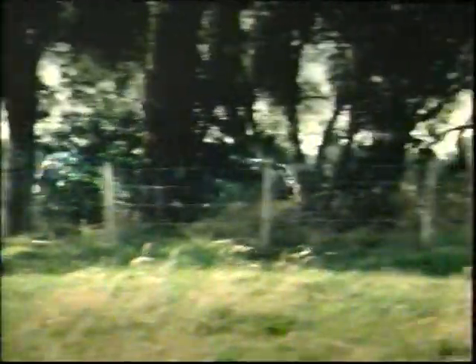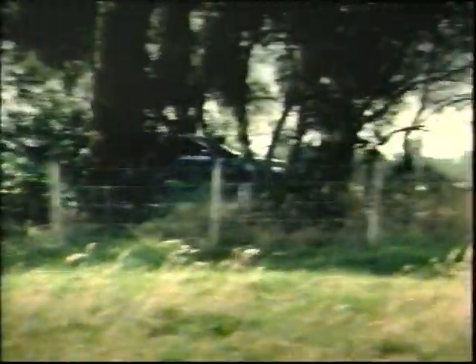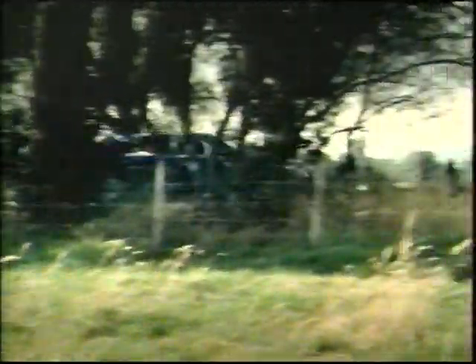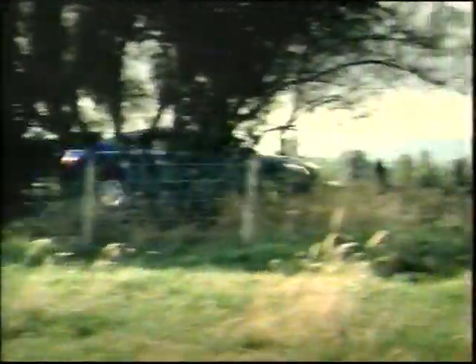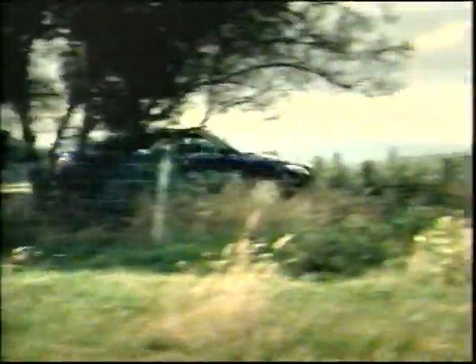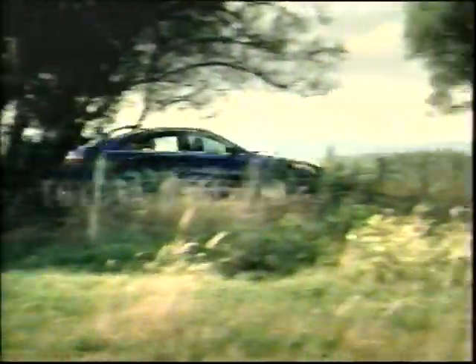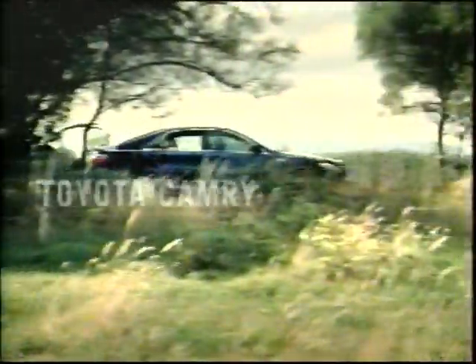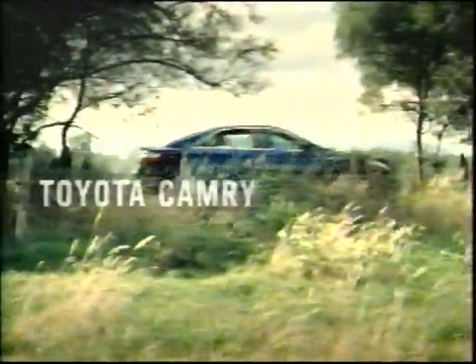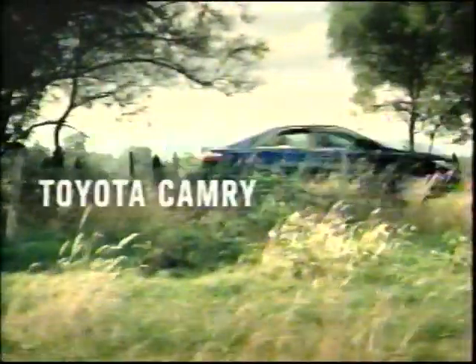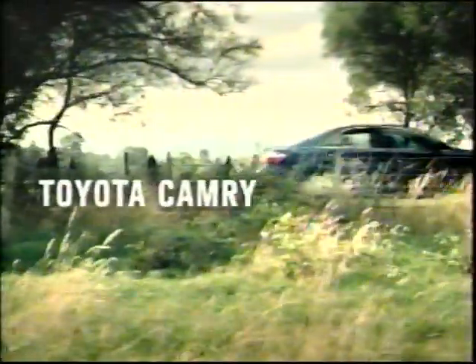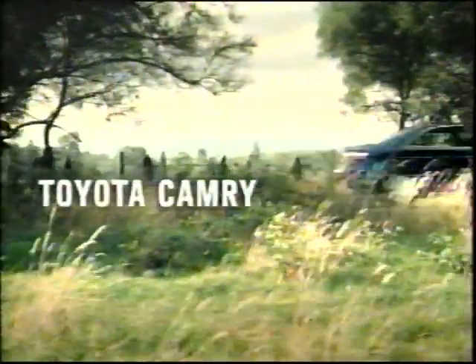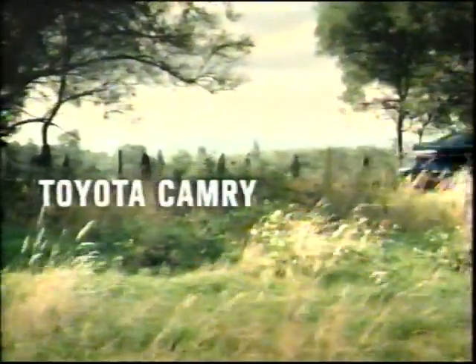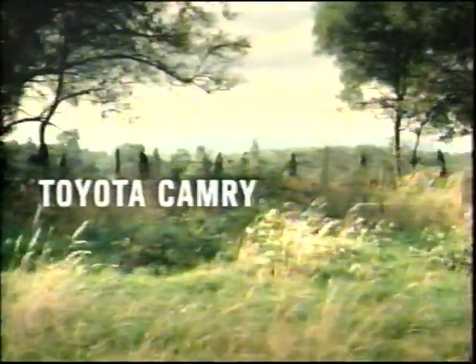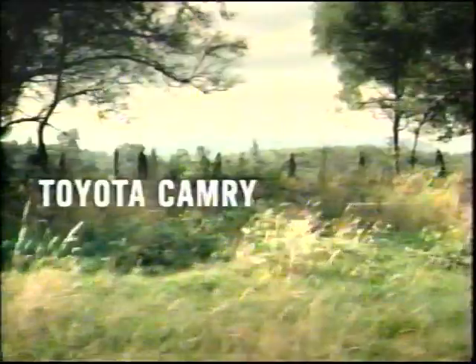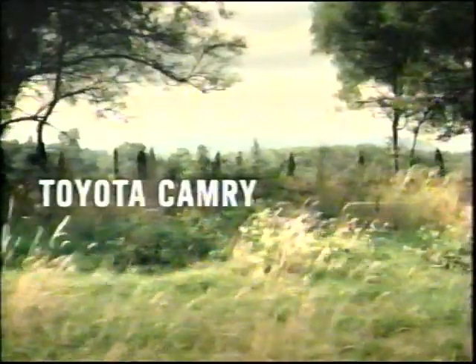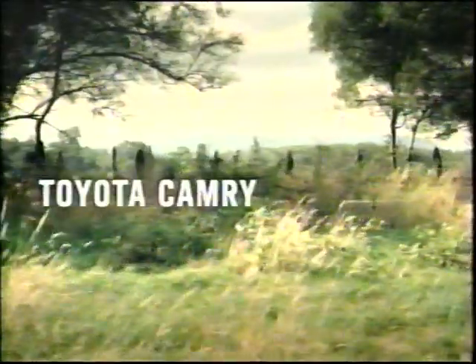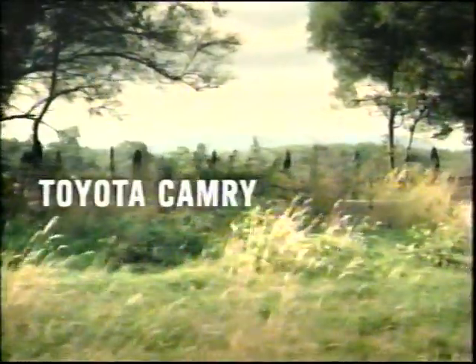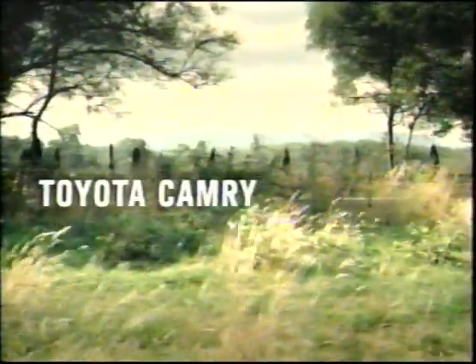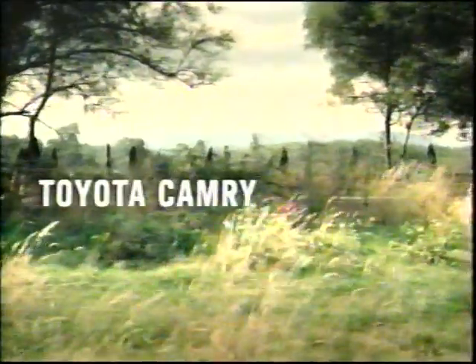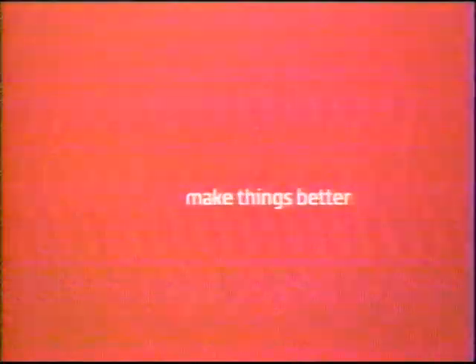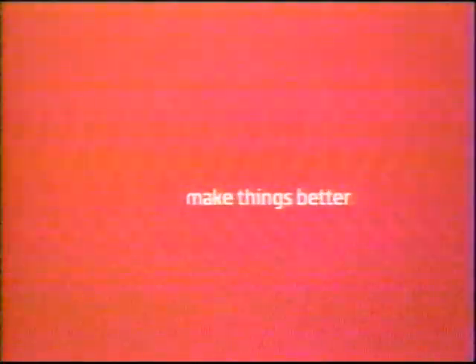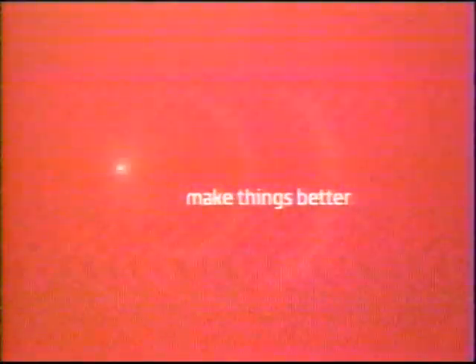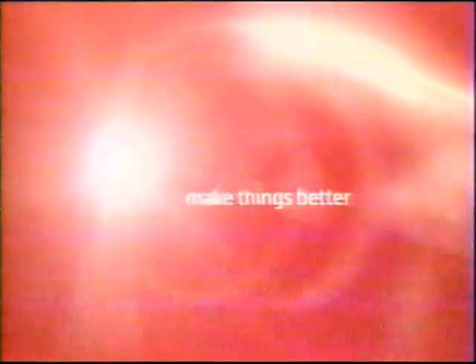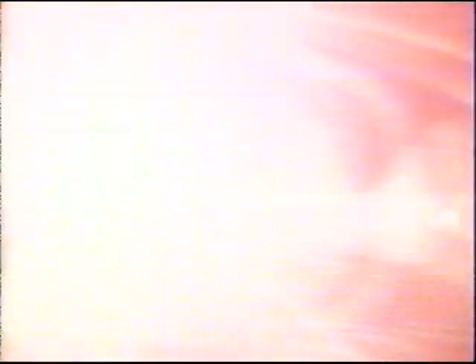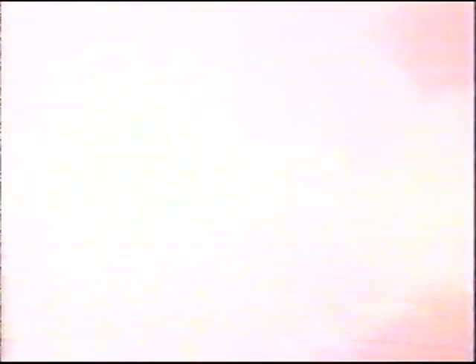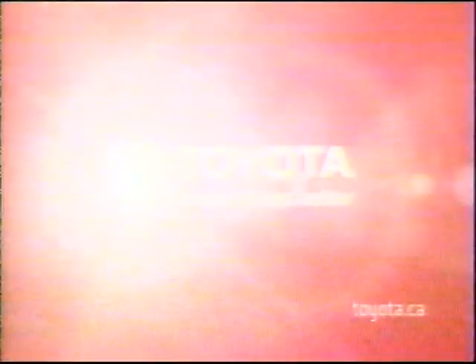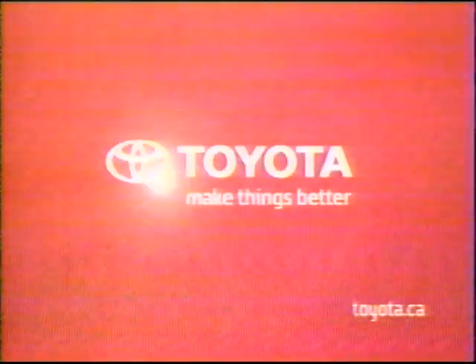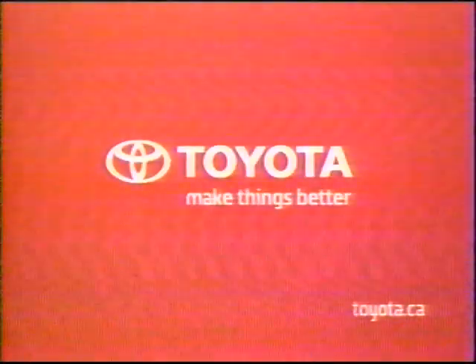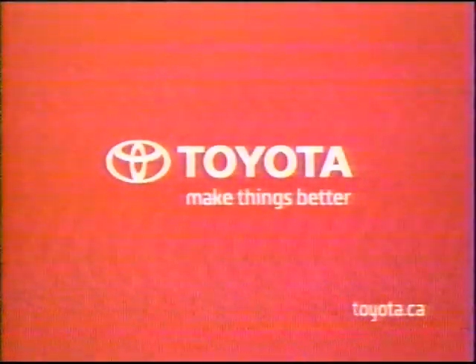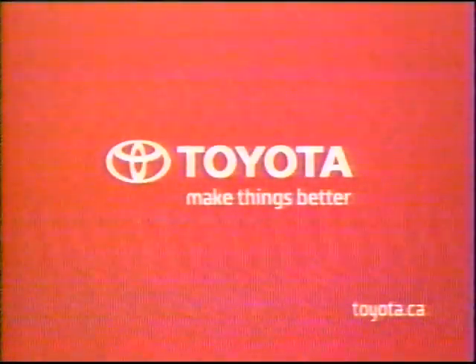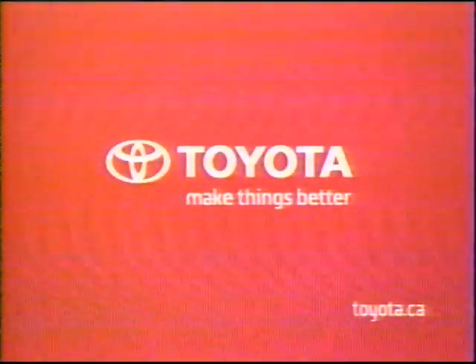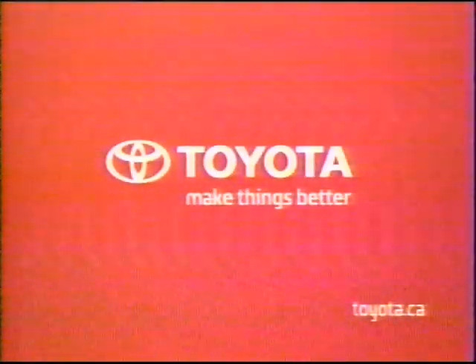The Toyota Camry and the Toyota Camry Hybrid. Toyota. Make things better.